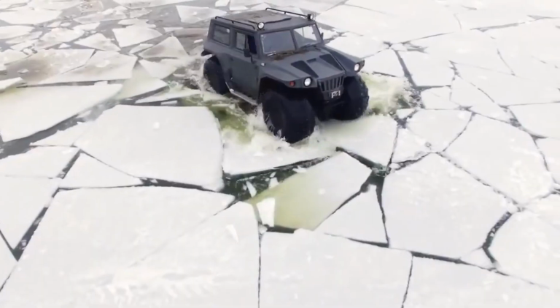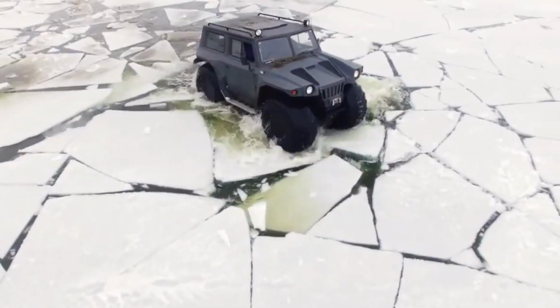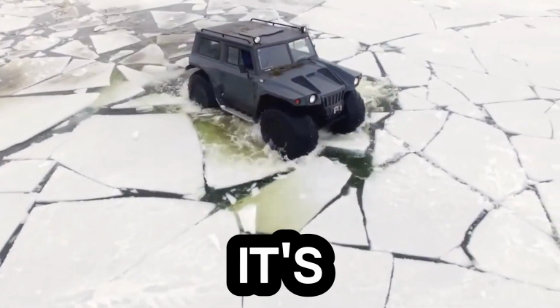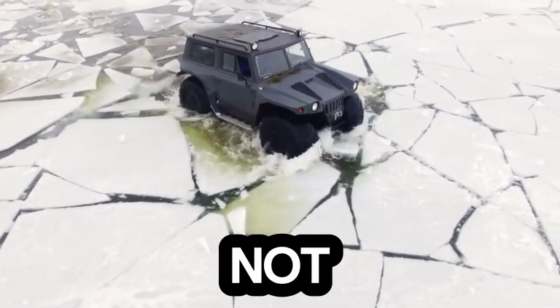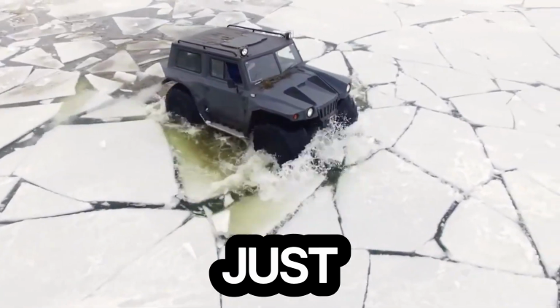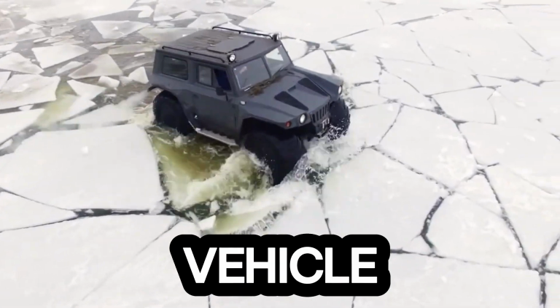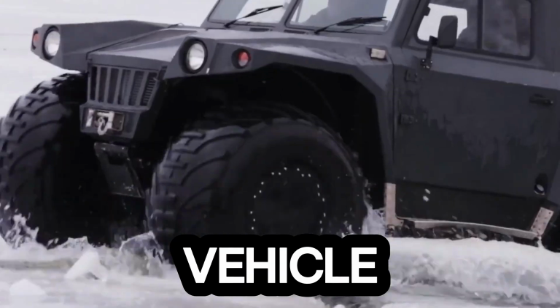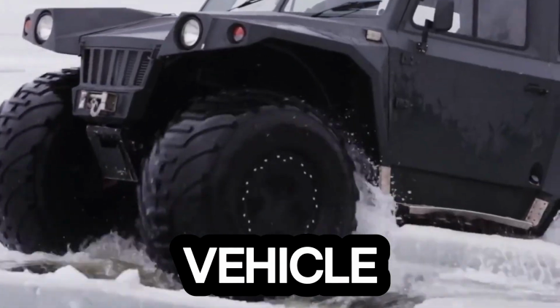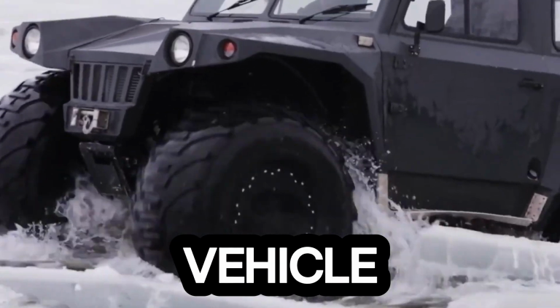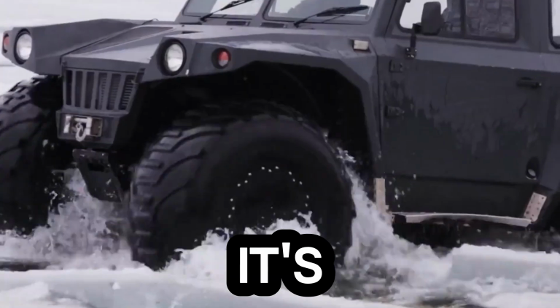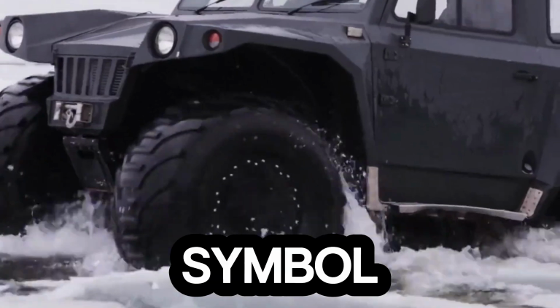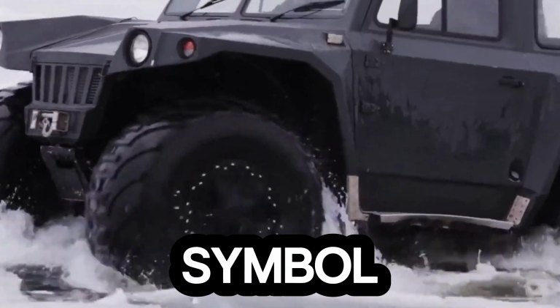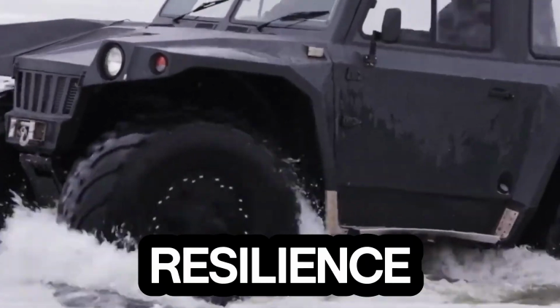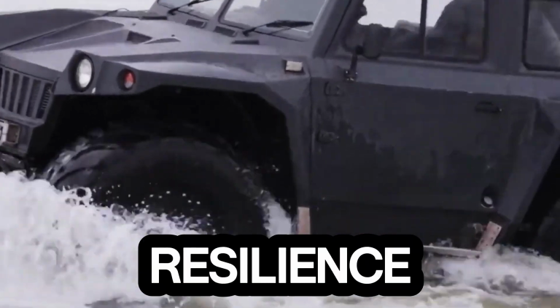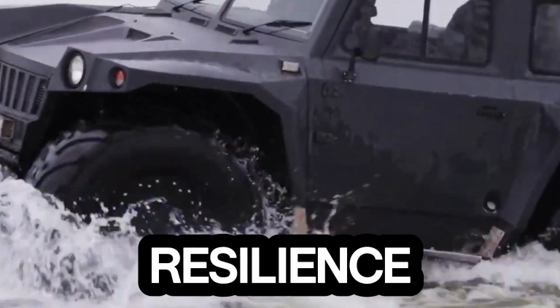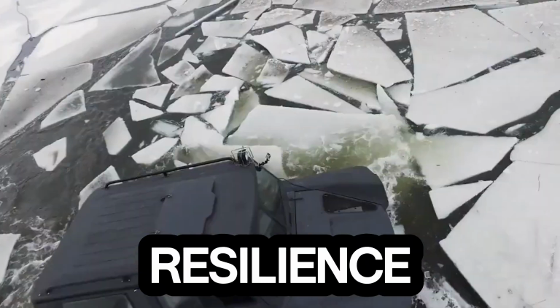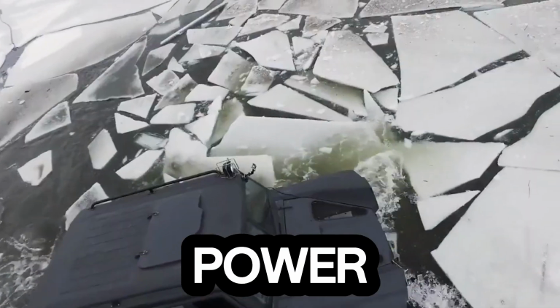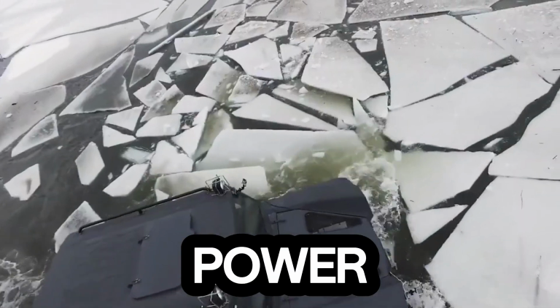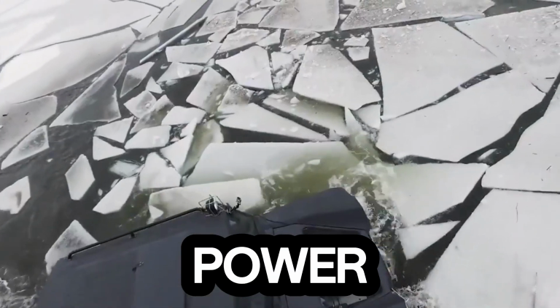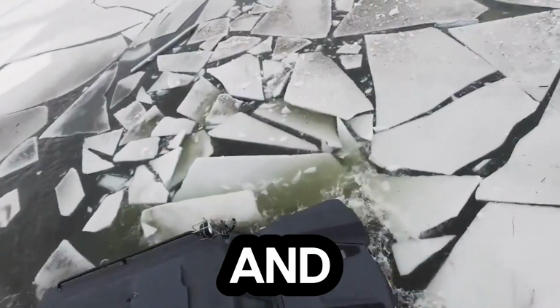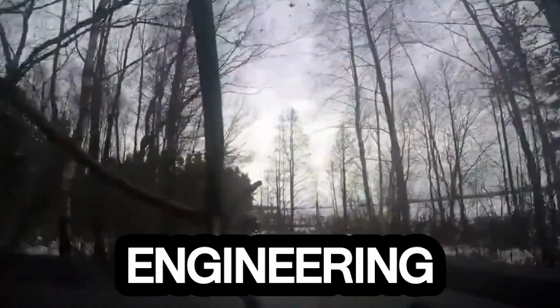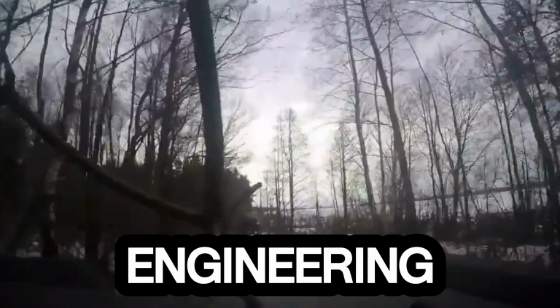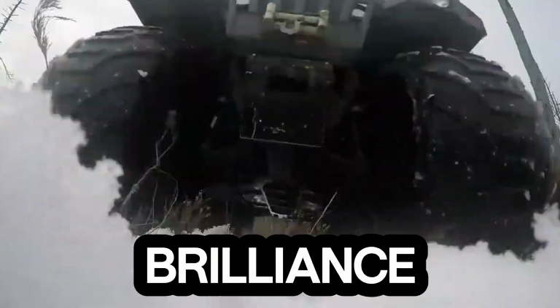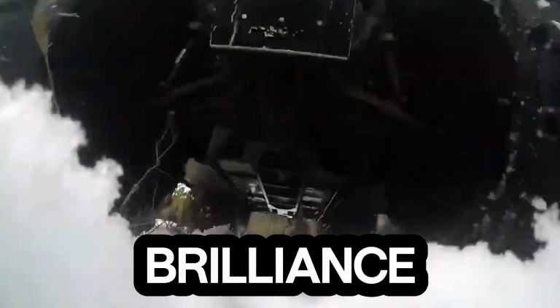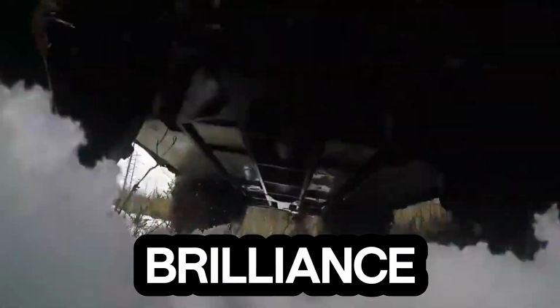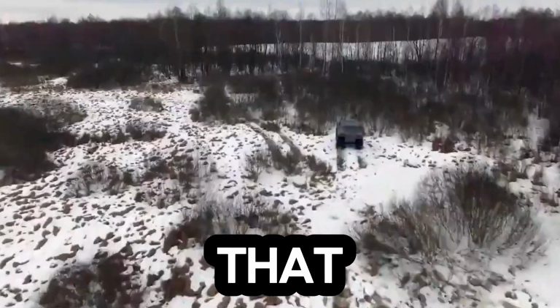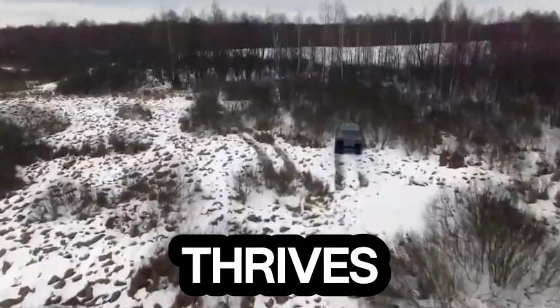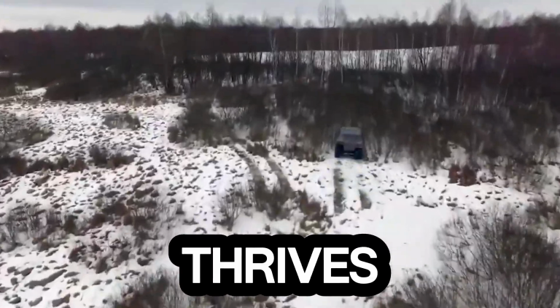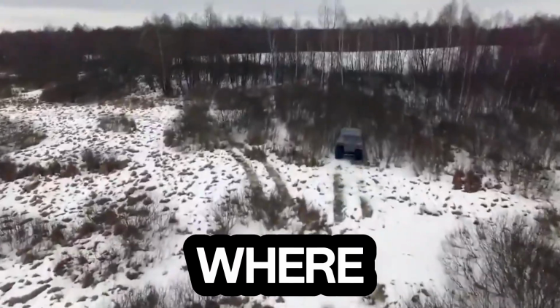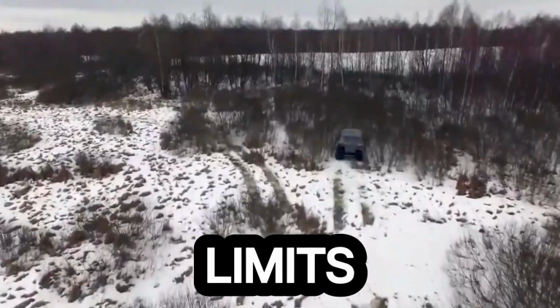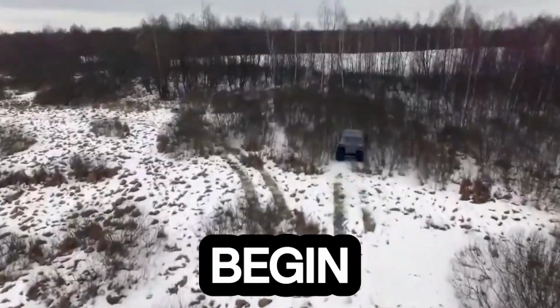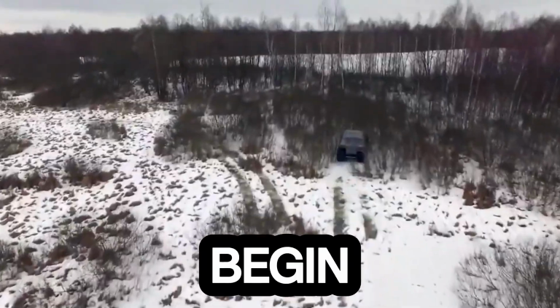It's not just a vehicle — it's a symbol of resilience, power, and engineering brilliance that thrives where limits begin.